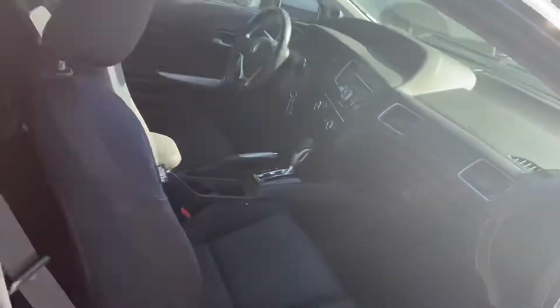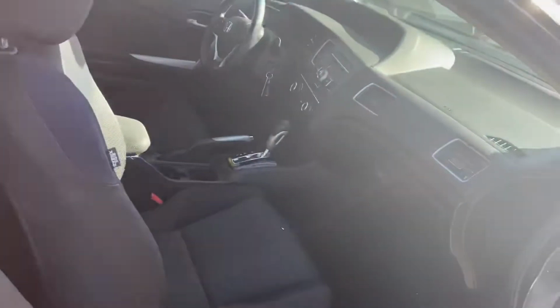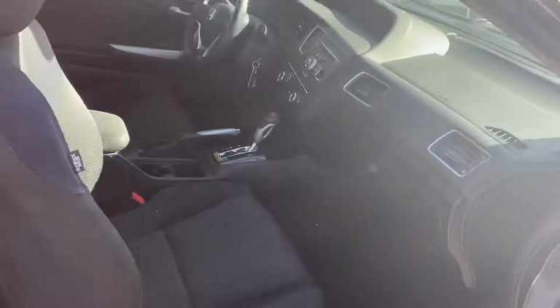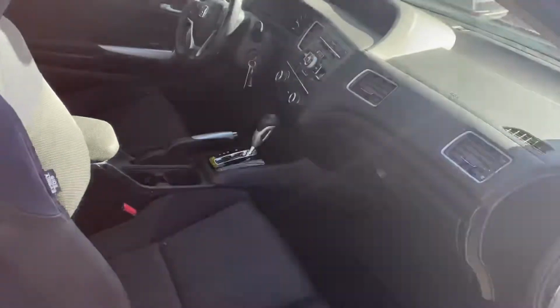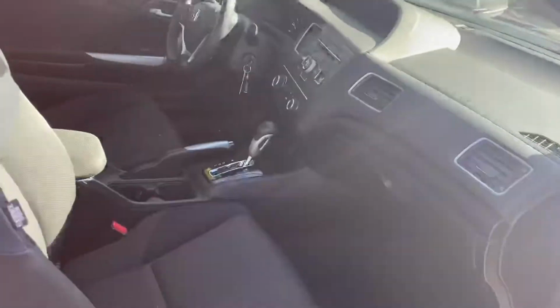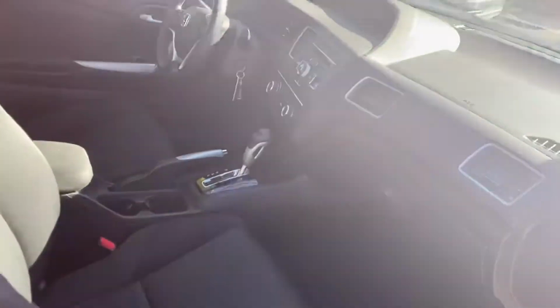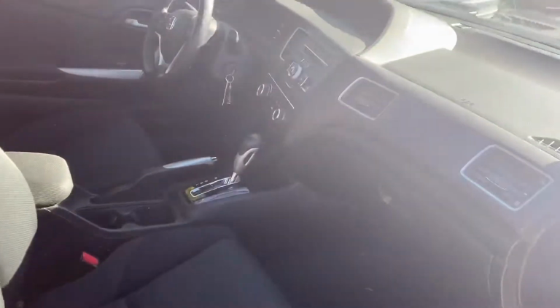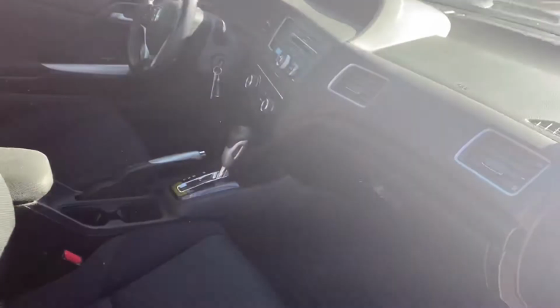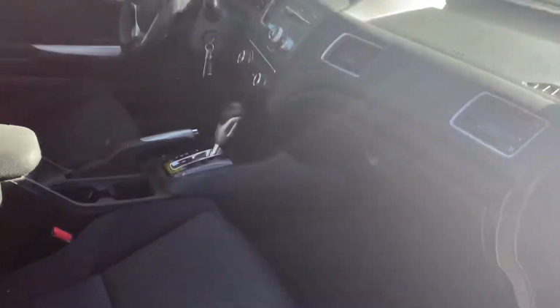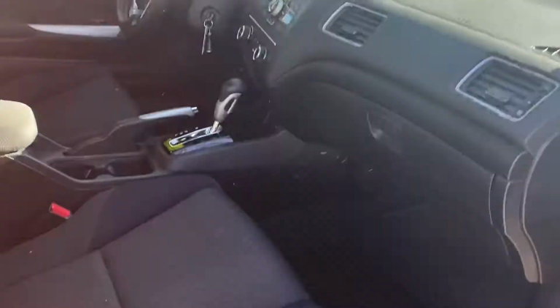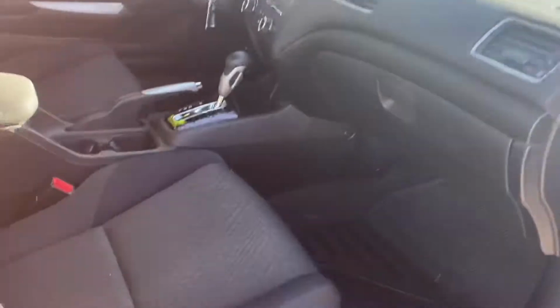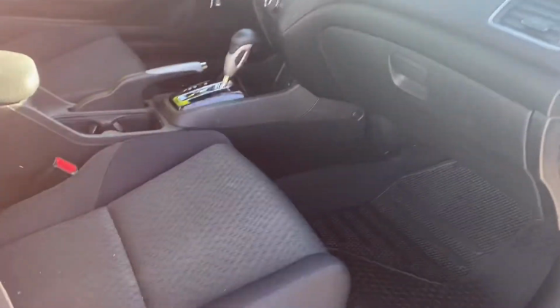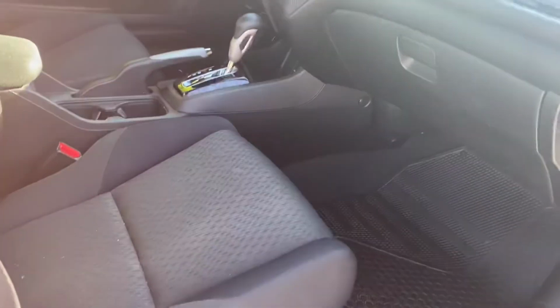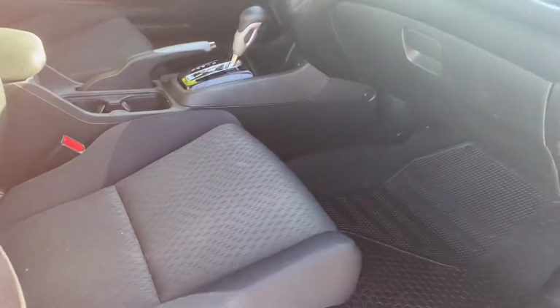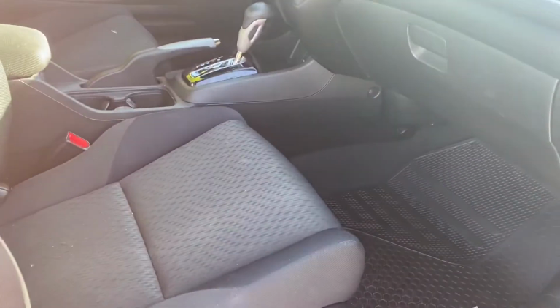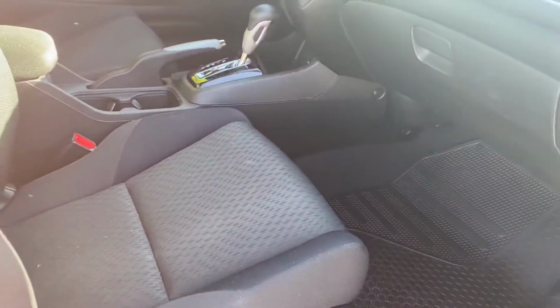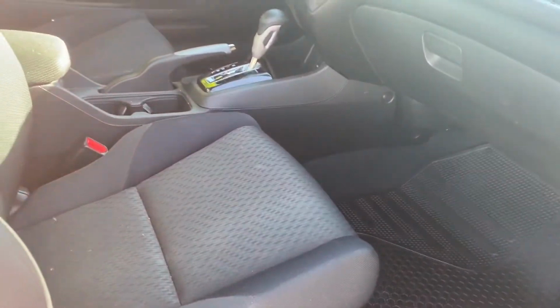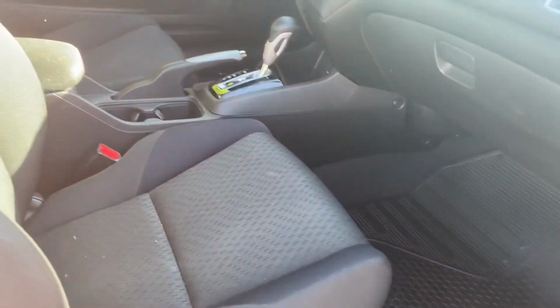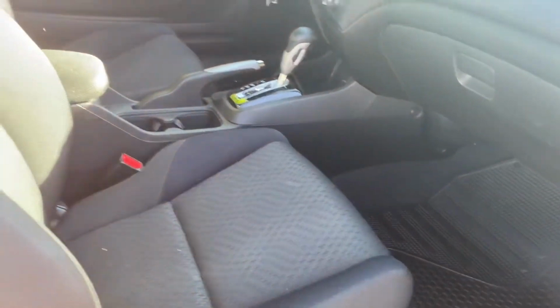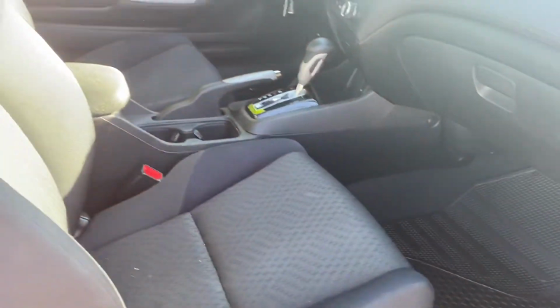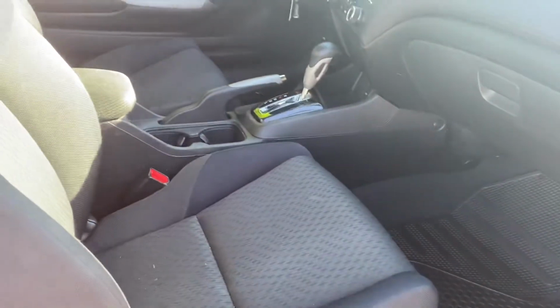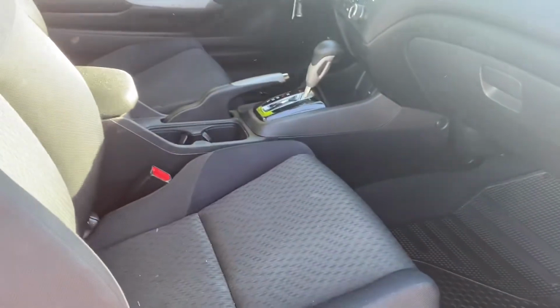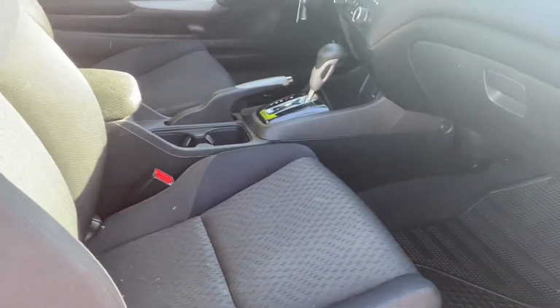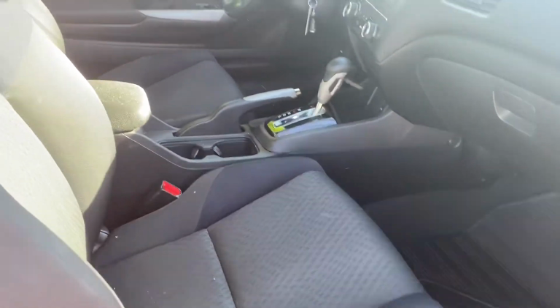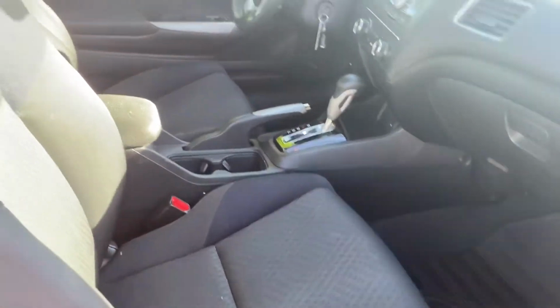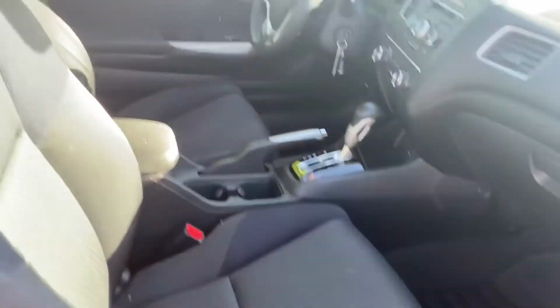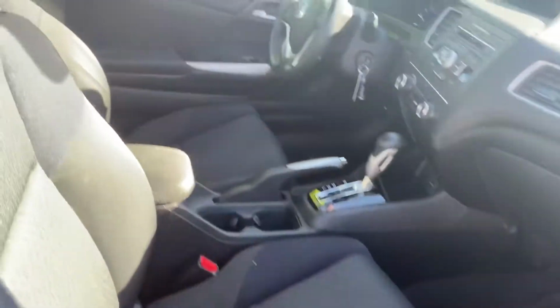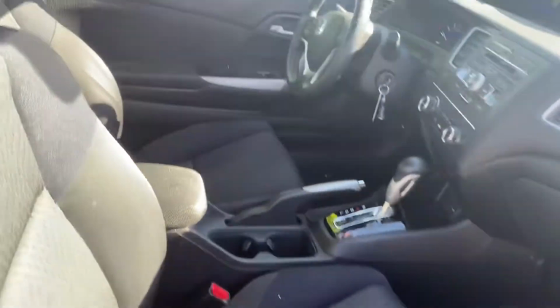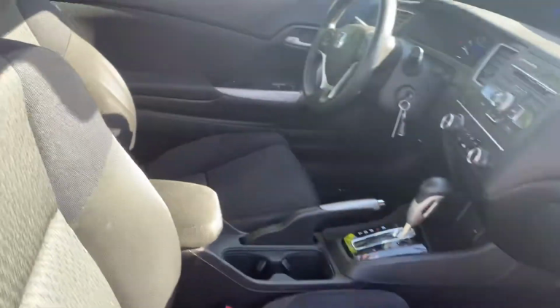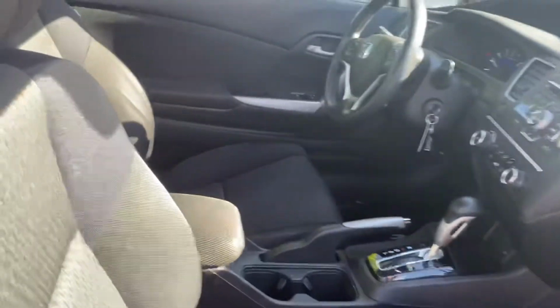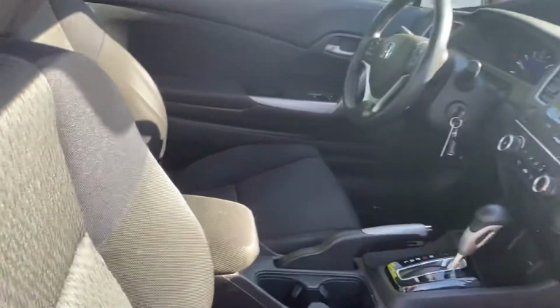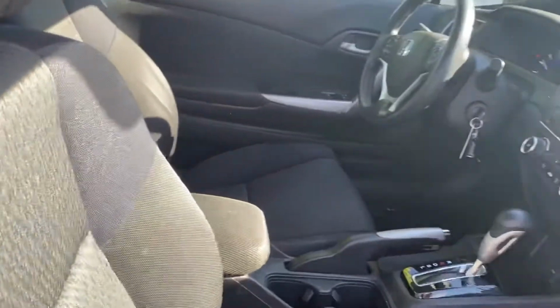Interior looks really good. Like I said, we haven't detailed it yet — came in this clean.